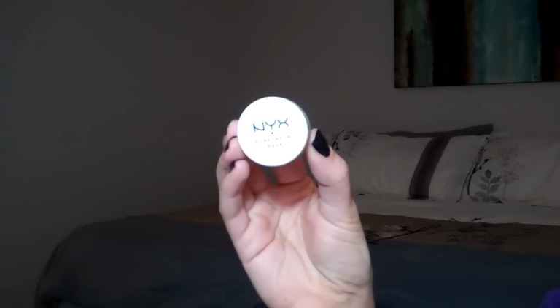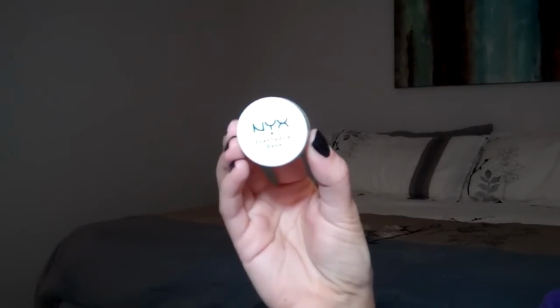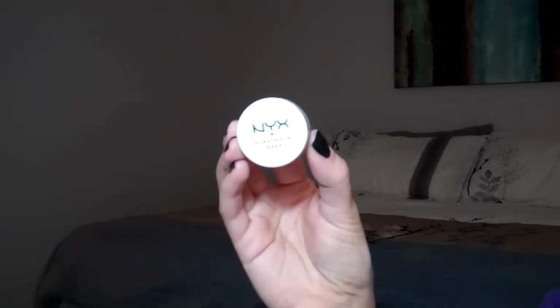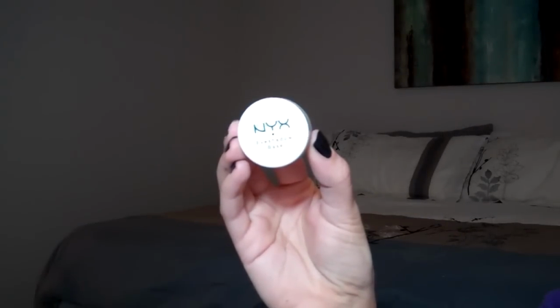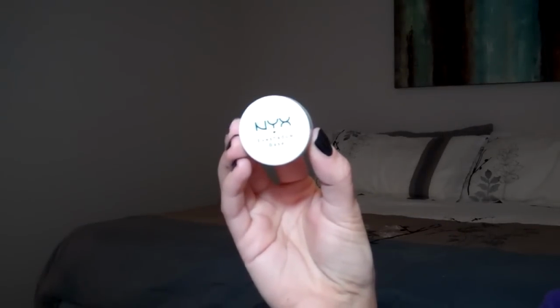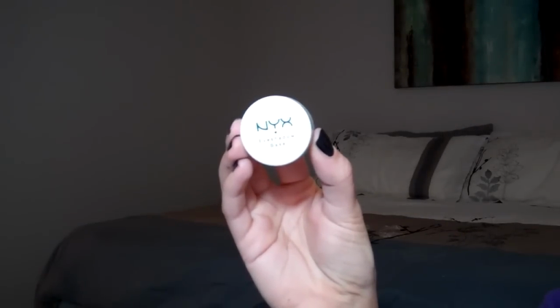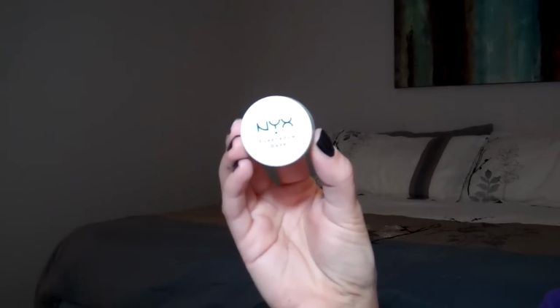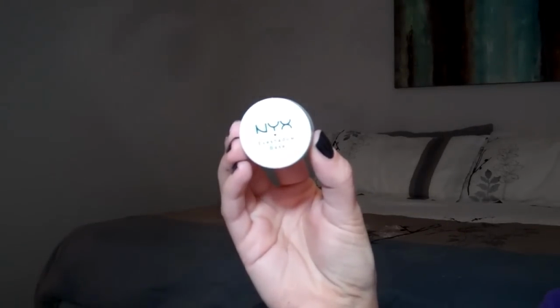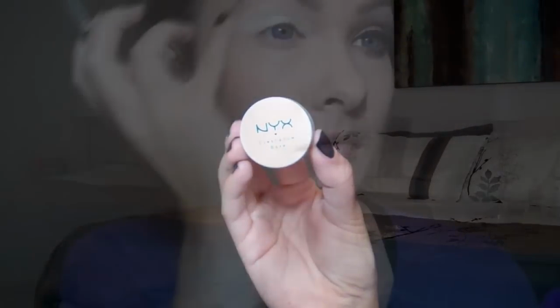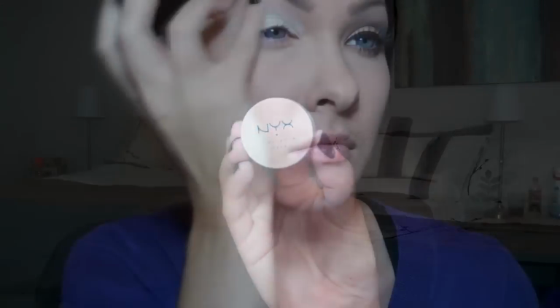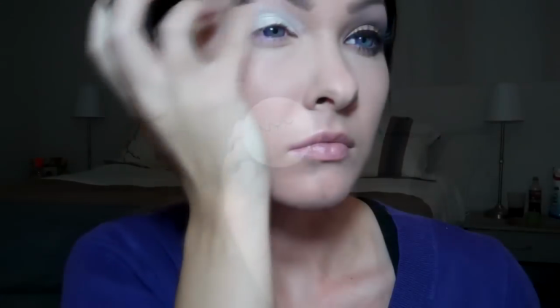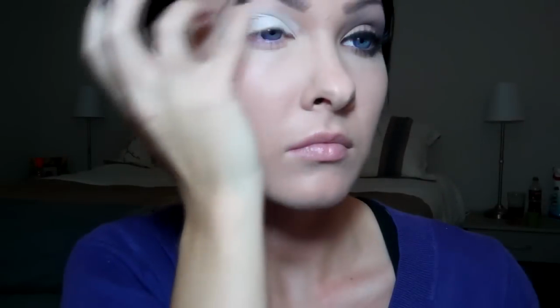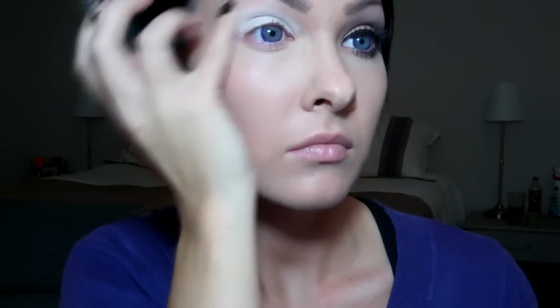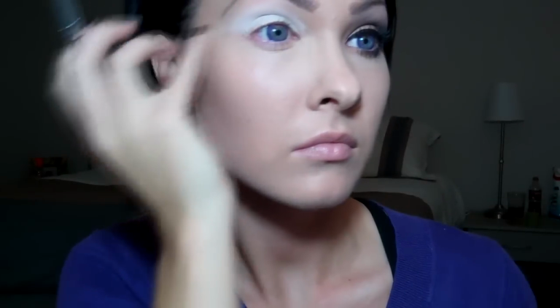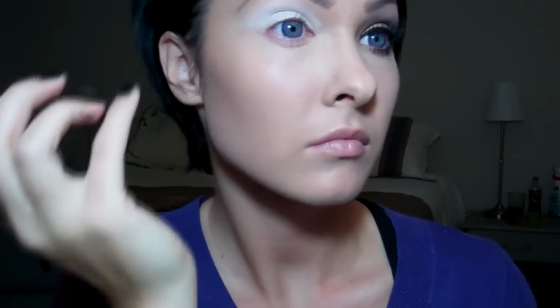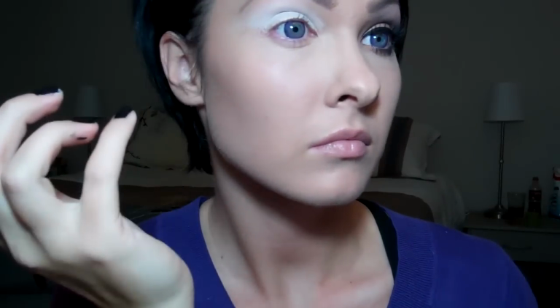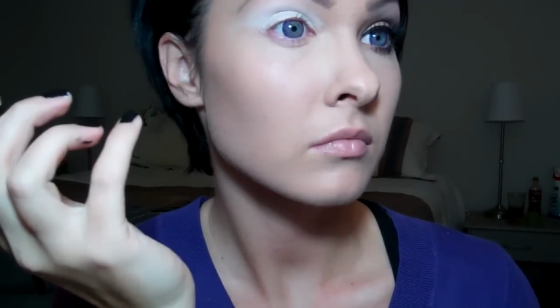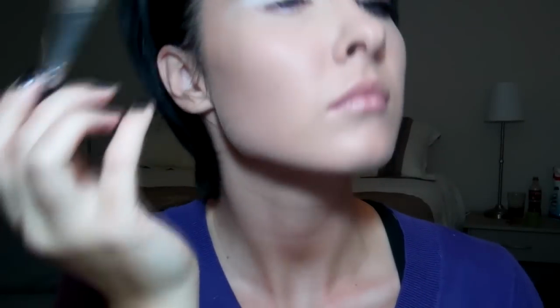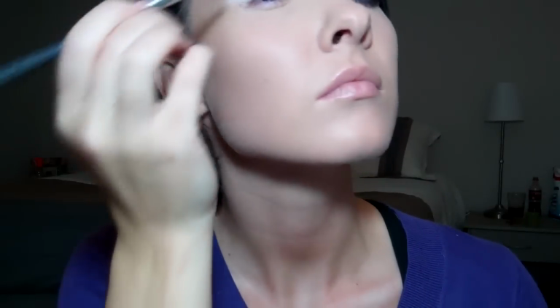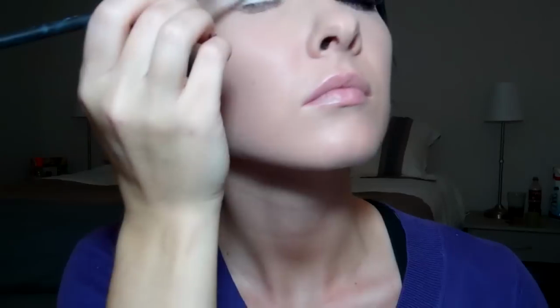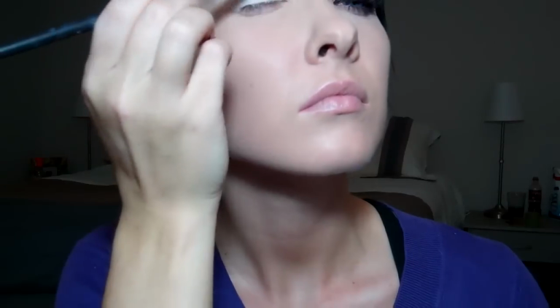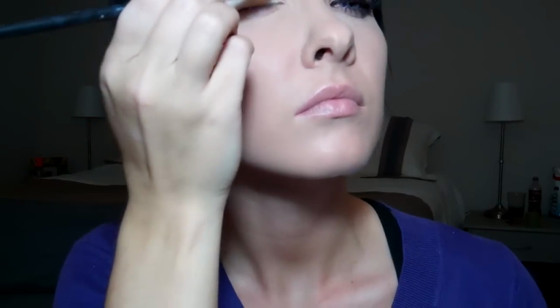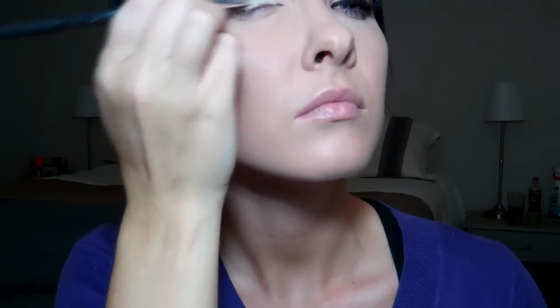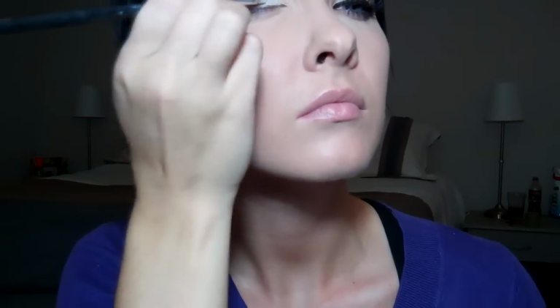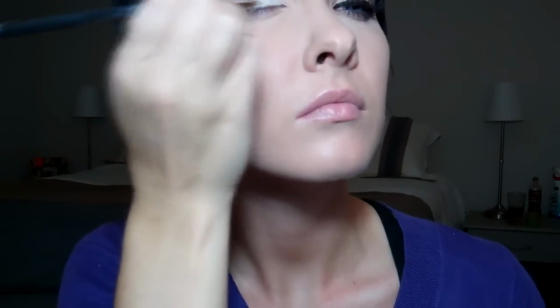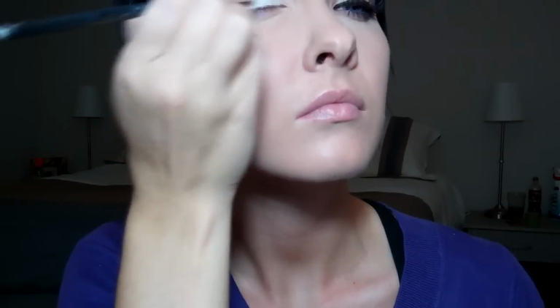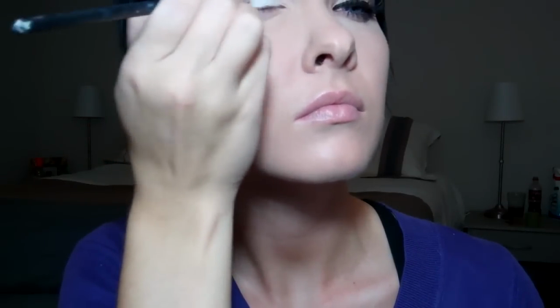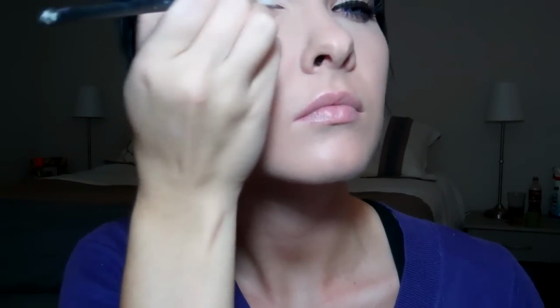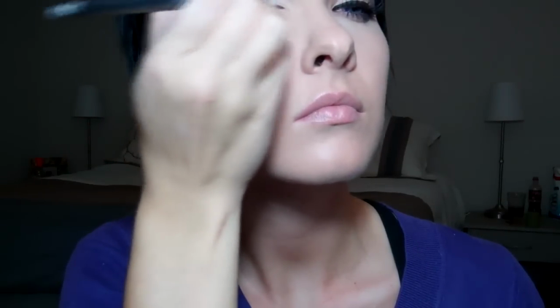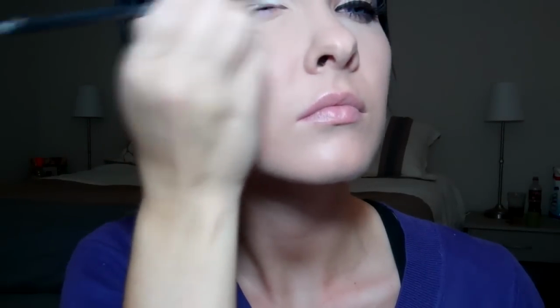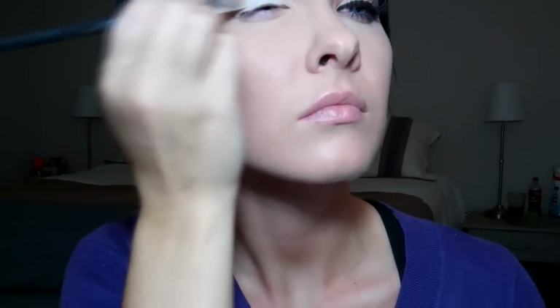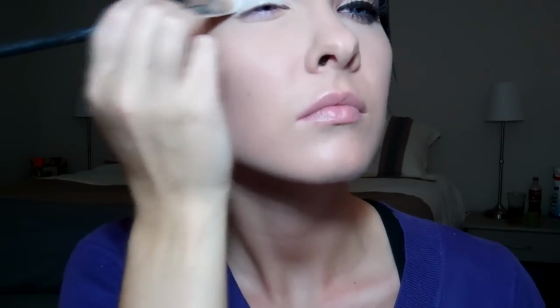First, I'm going to start out with a base, and I'm going to use my faithful companion, which is the NYX Eyeshadow Base in White, and I'm going to apply this all over my lid.